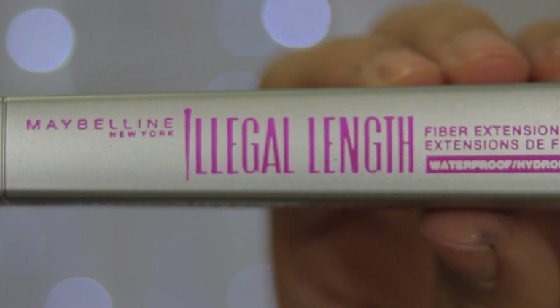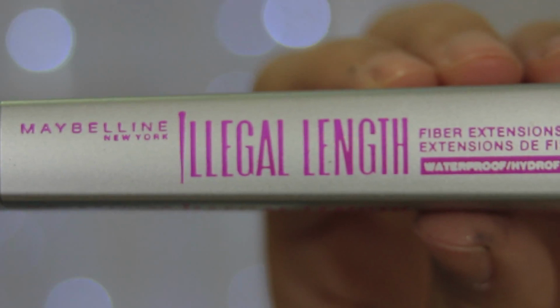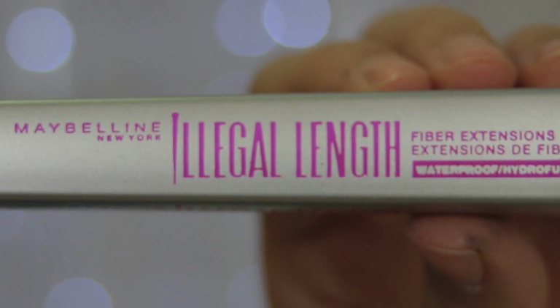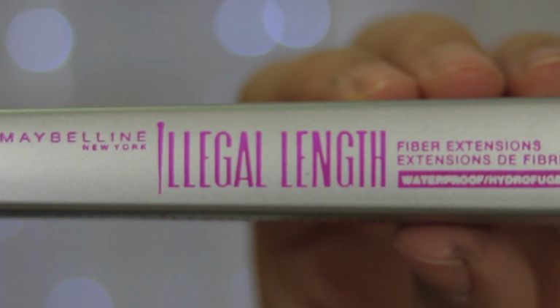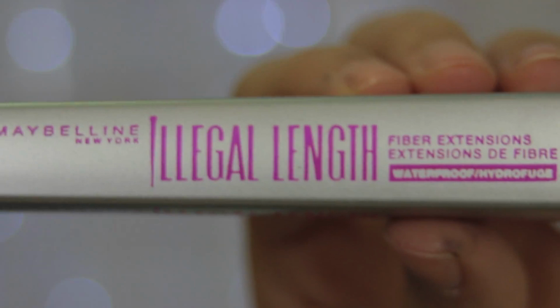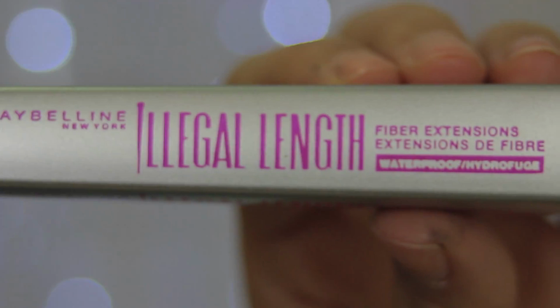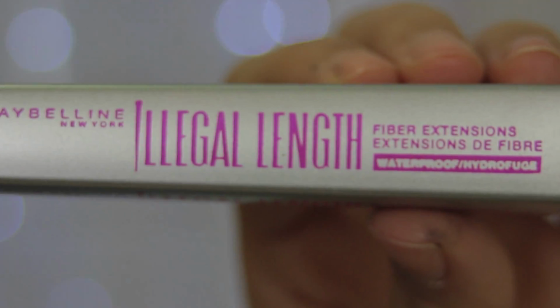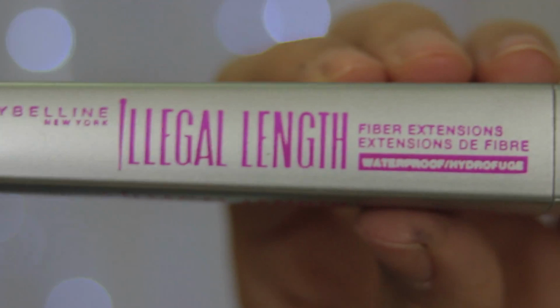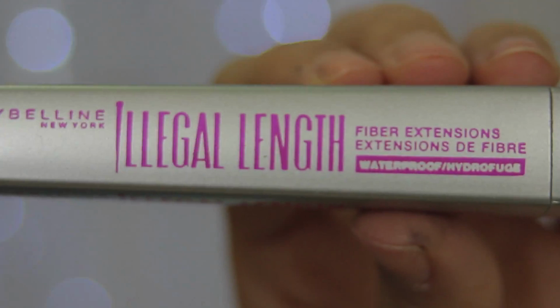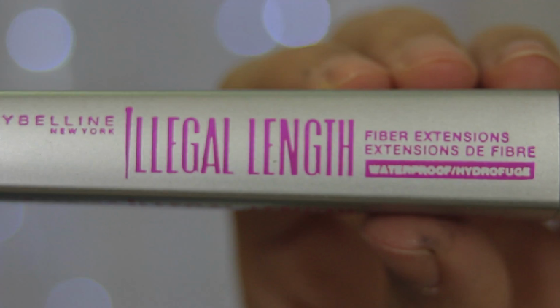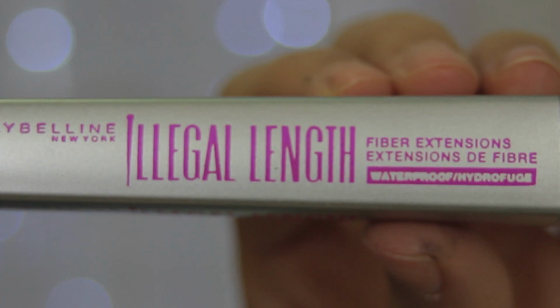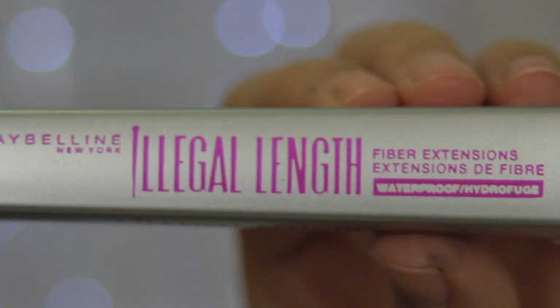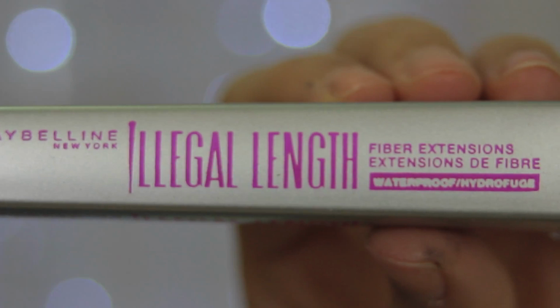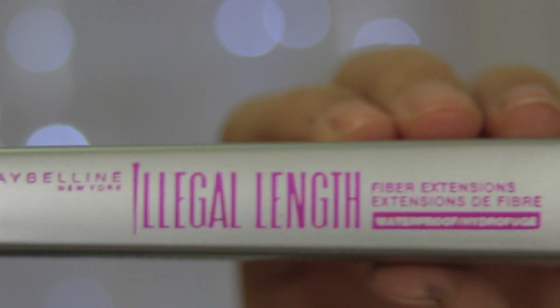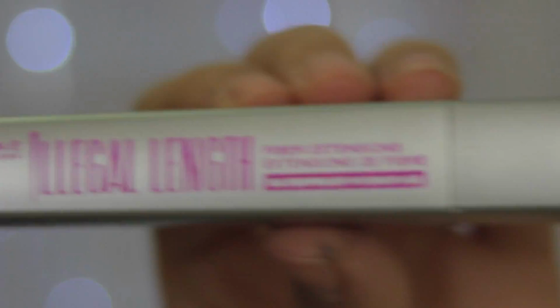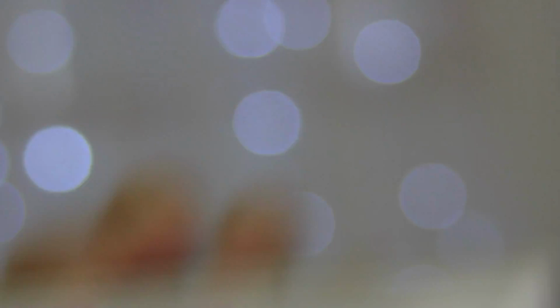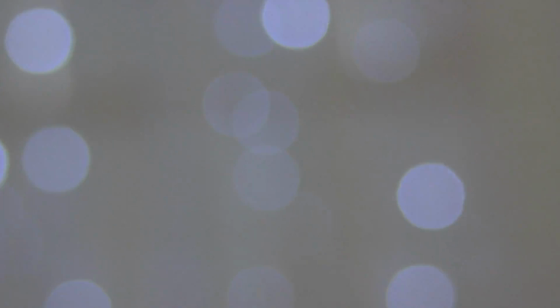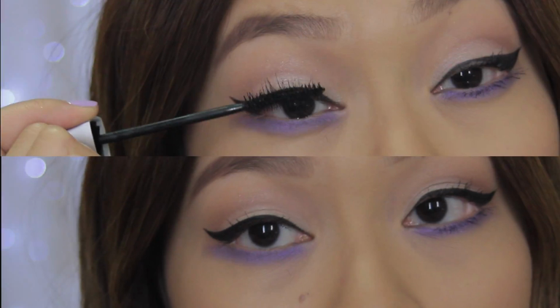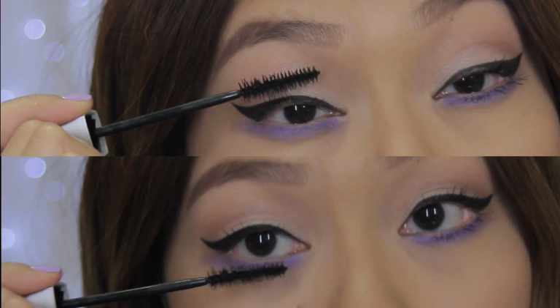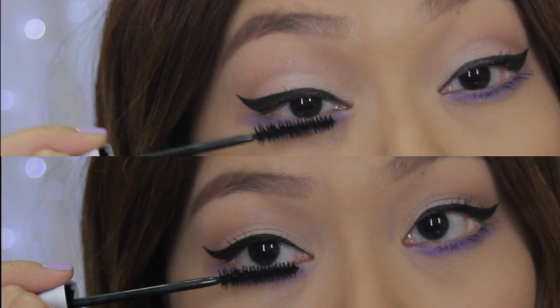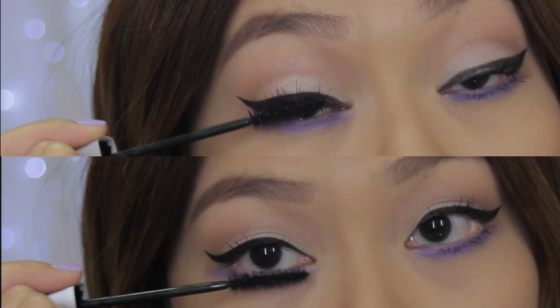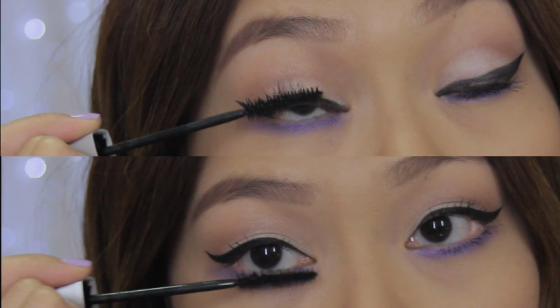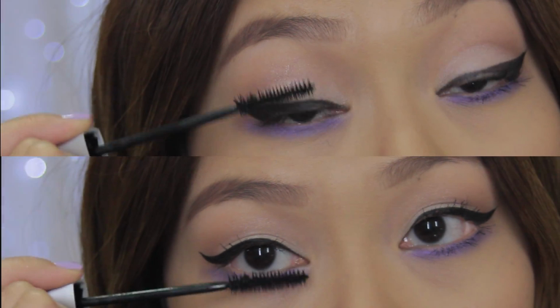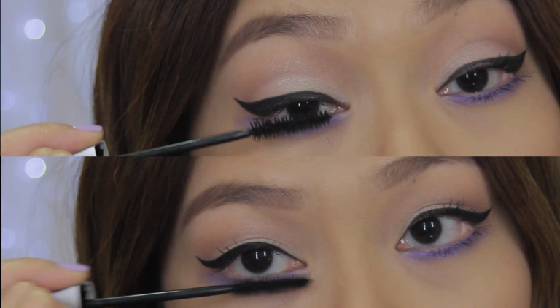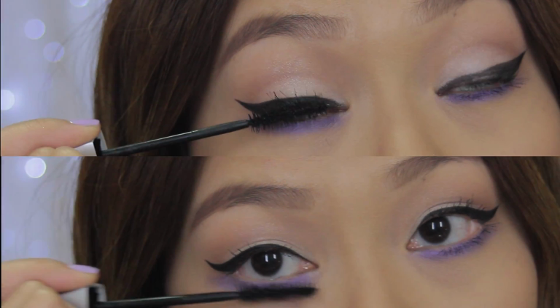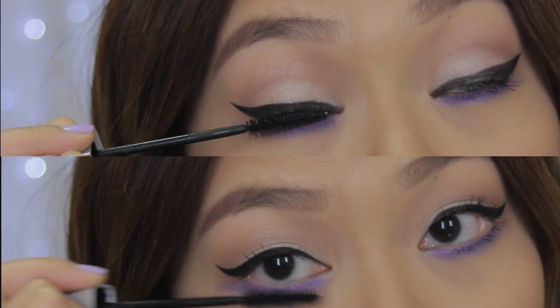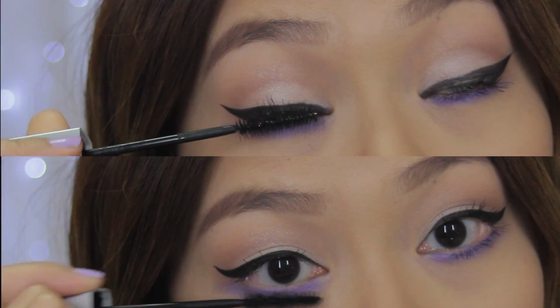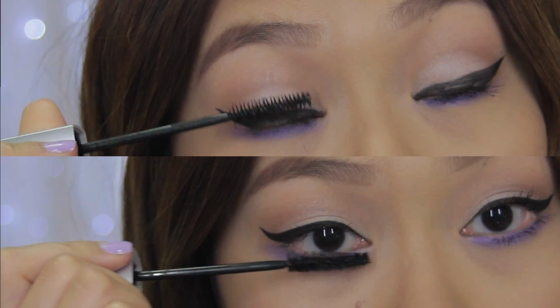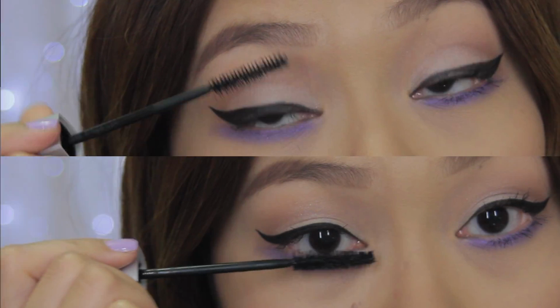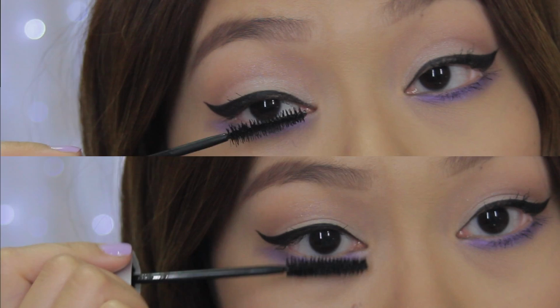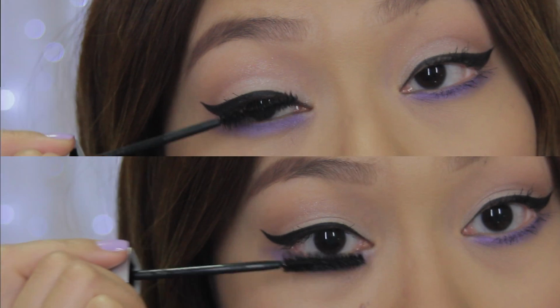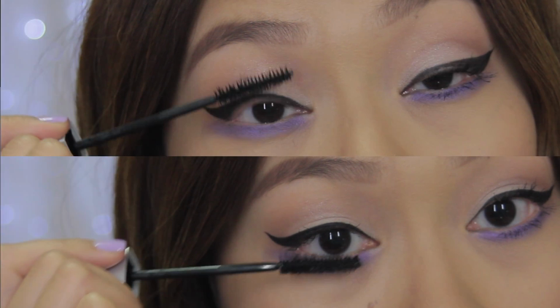Now I'm using my legal length fiber extensions mascara and doing a few coats with this on my top and lower lashes.